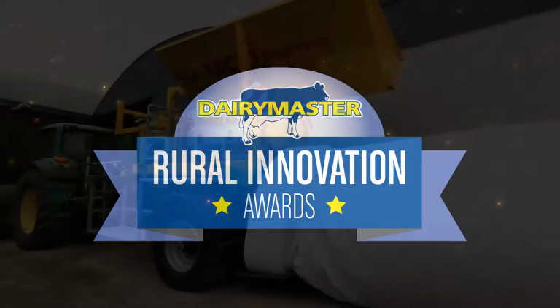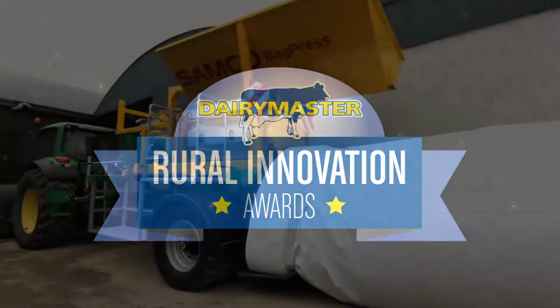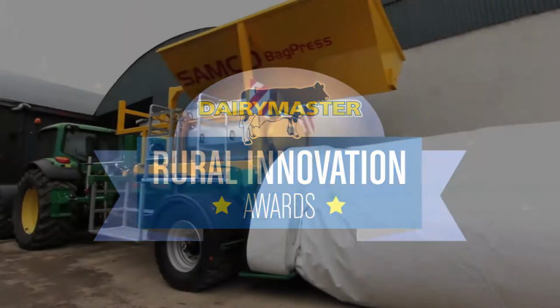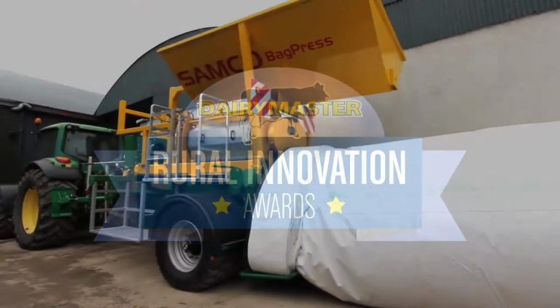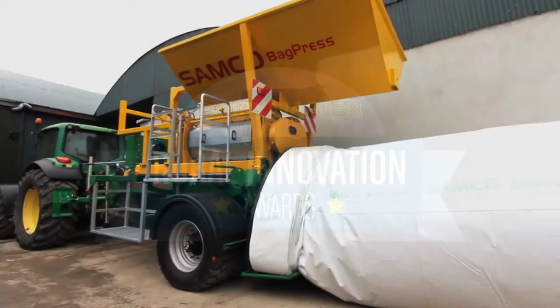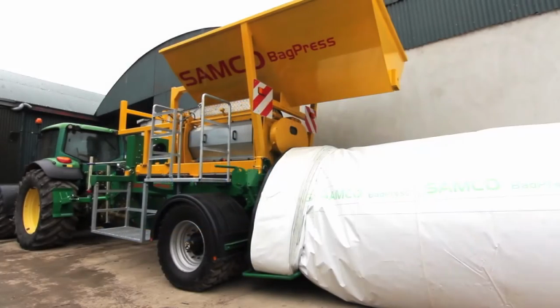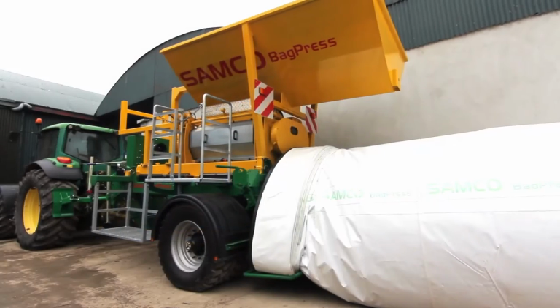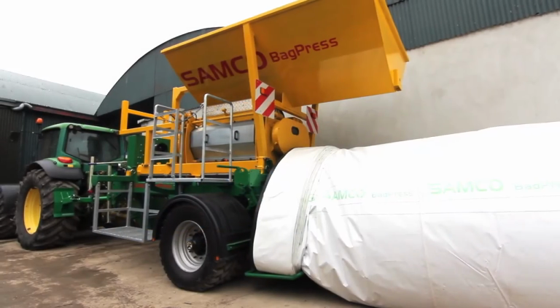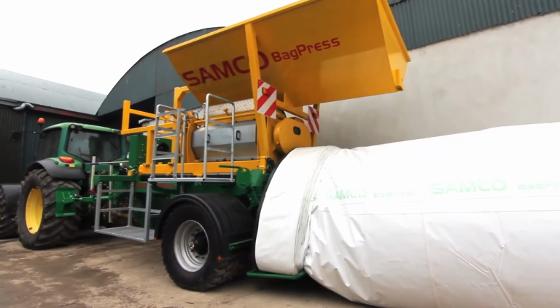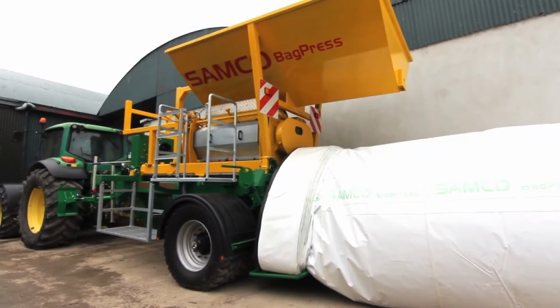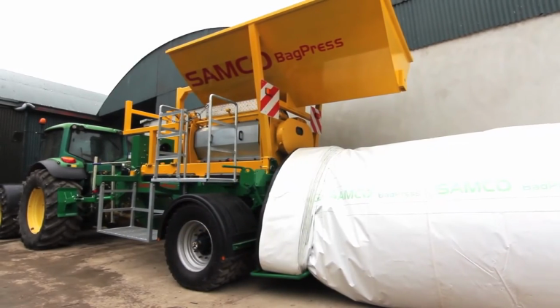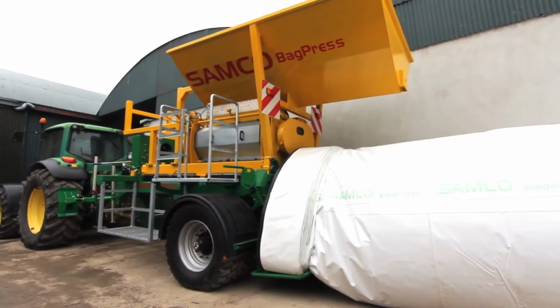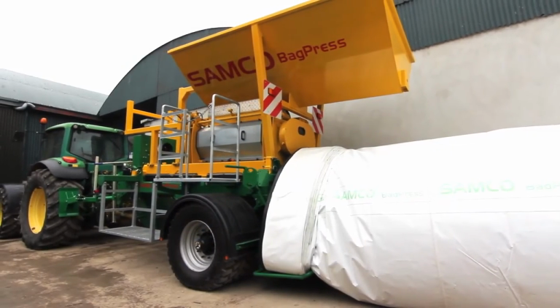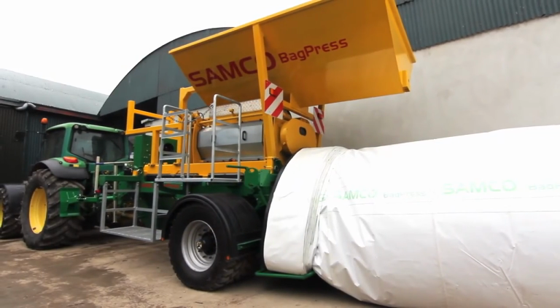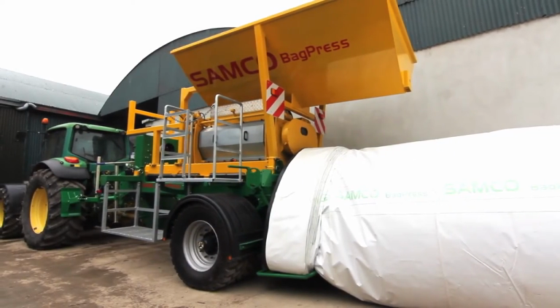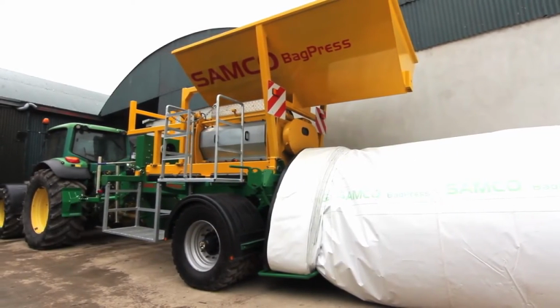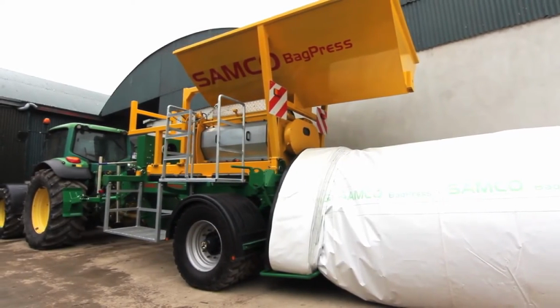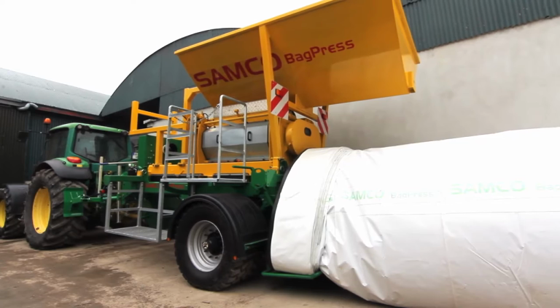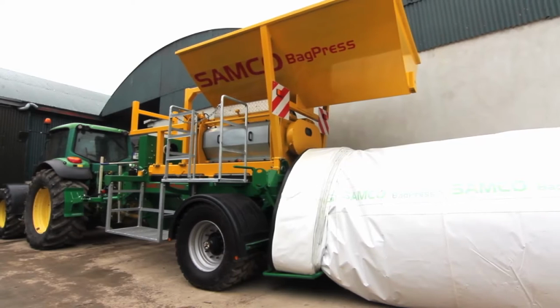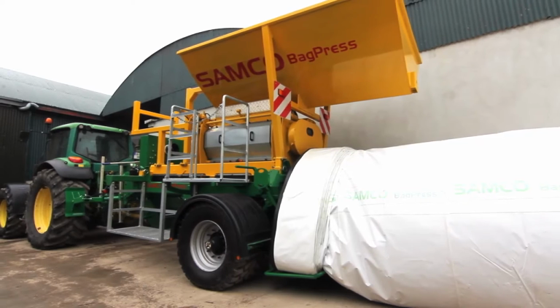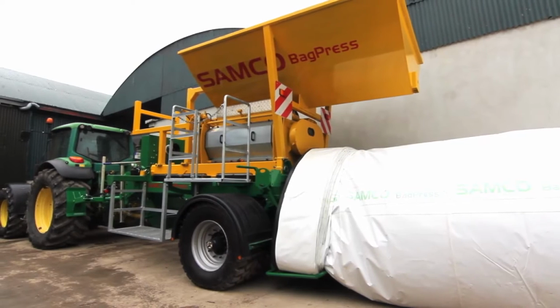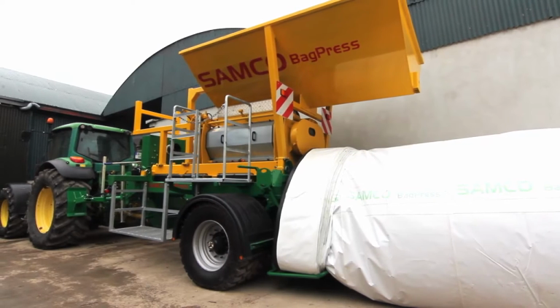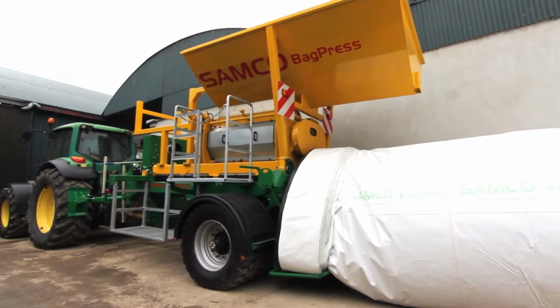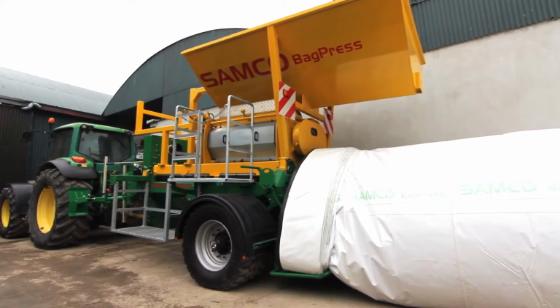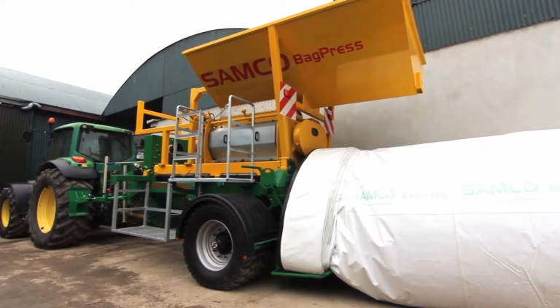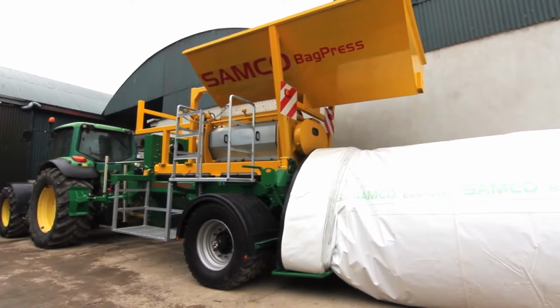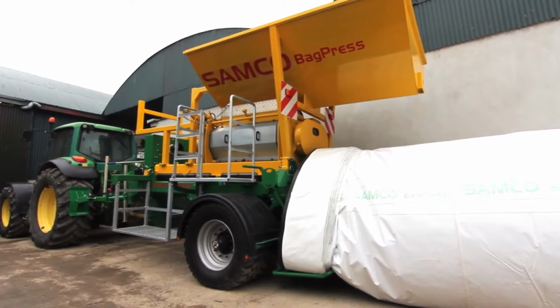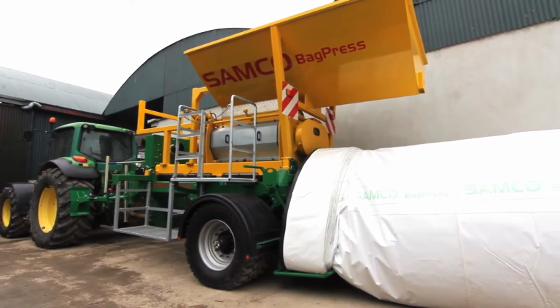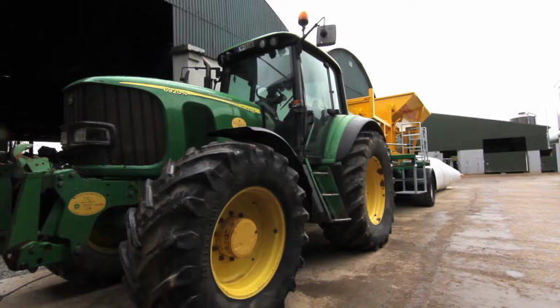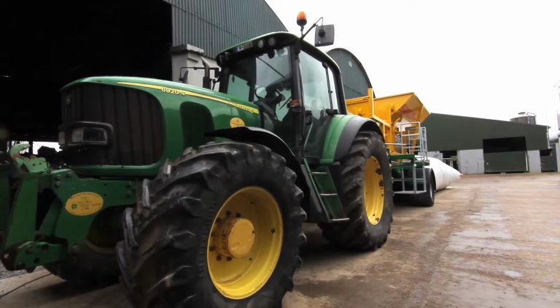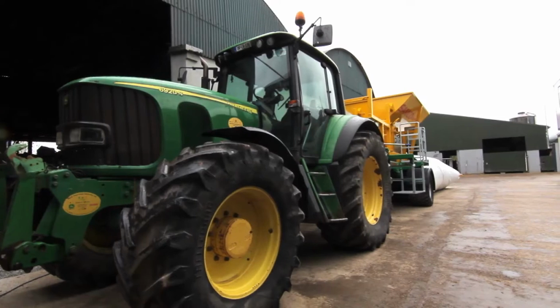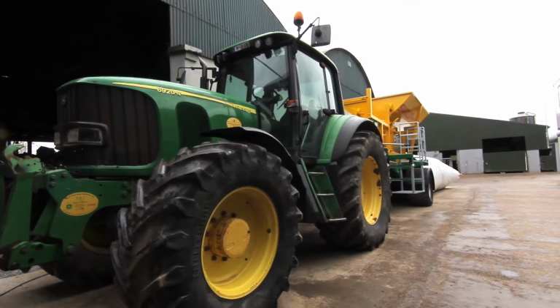I'm Samuel Schein, Managing Director of Samco Agricultural Manufacturing here in Adair in County Limerick.